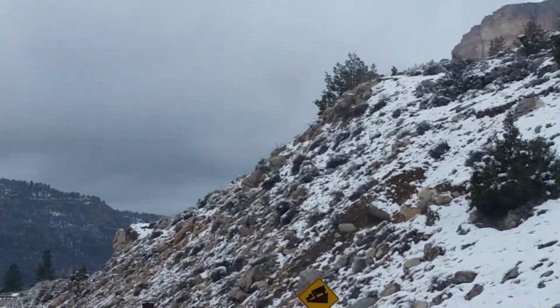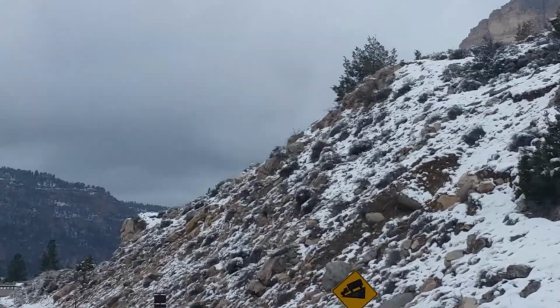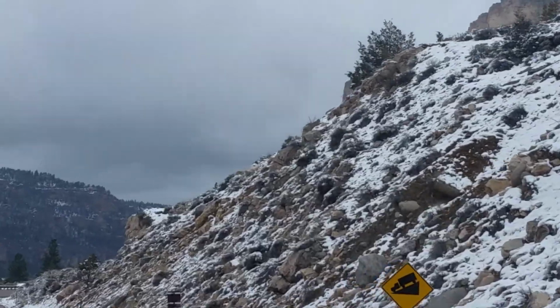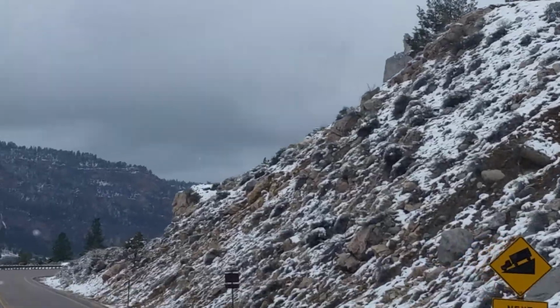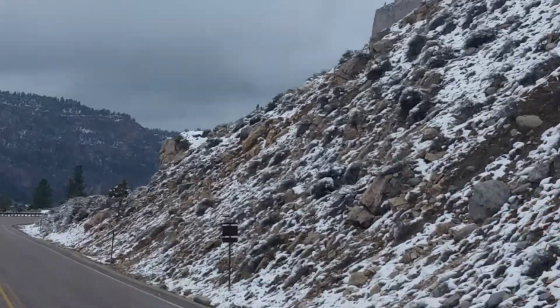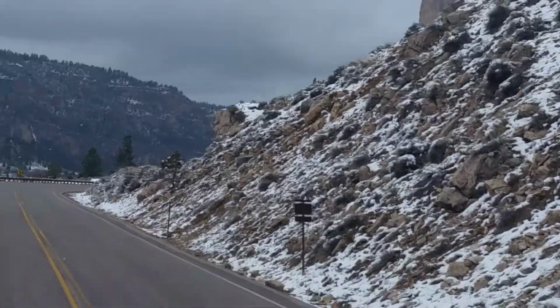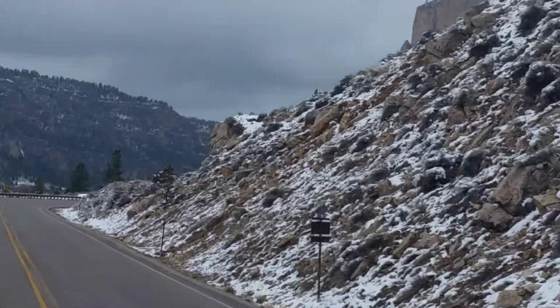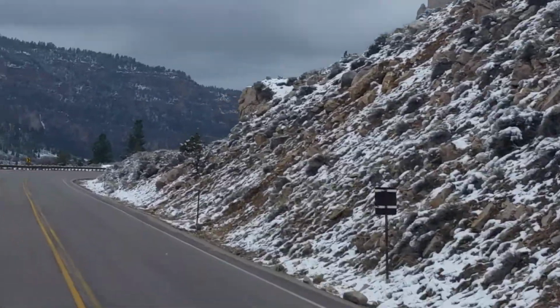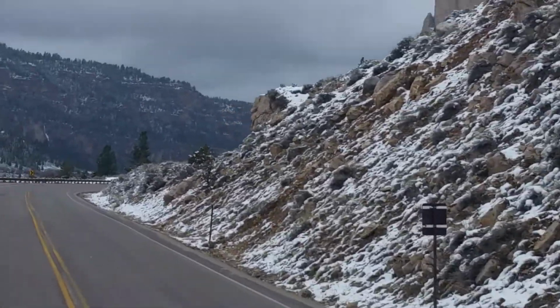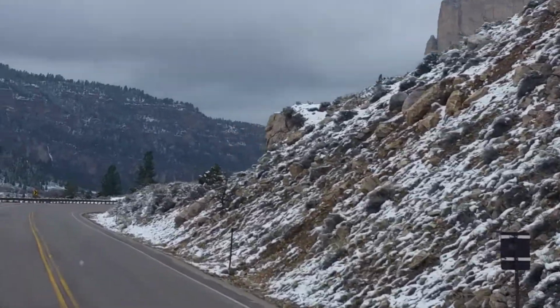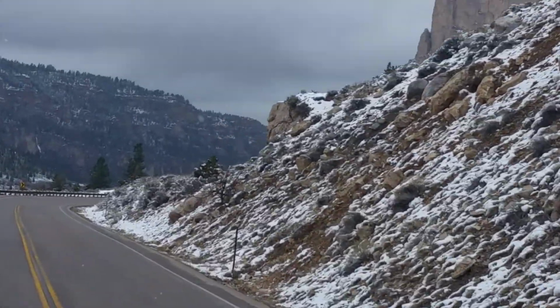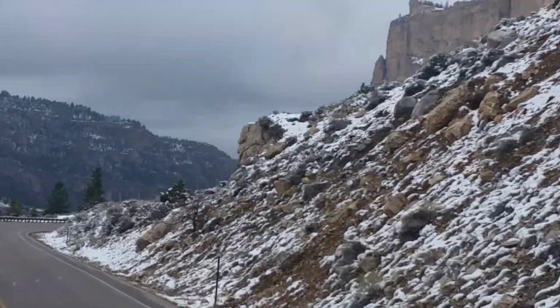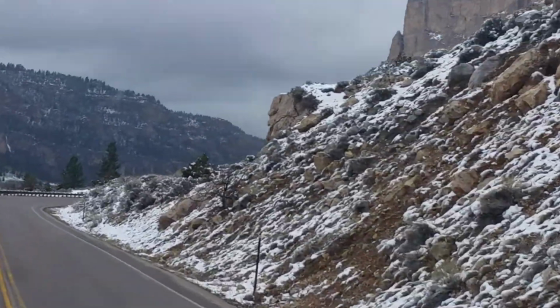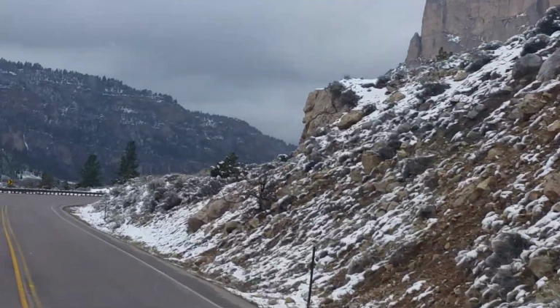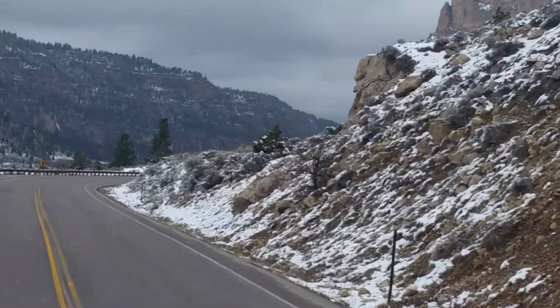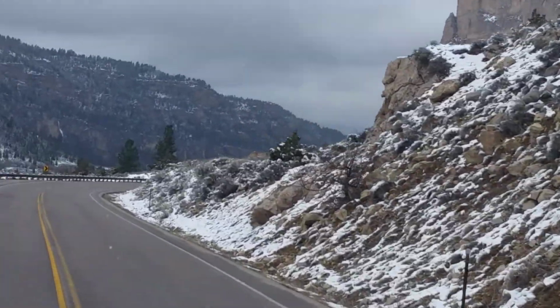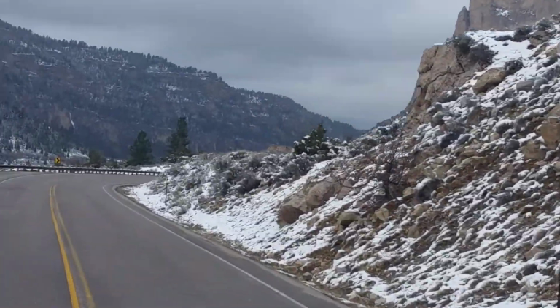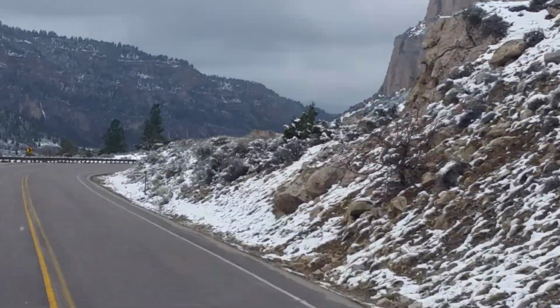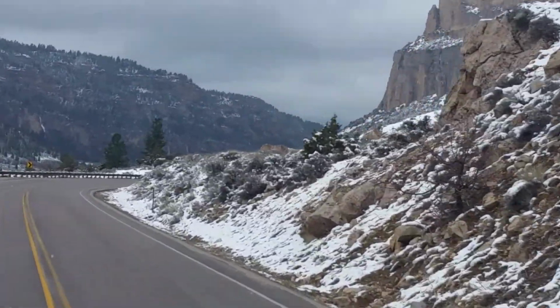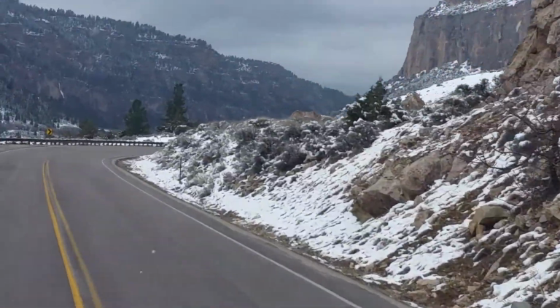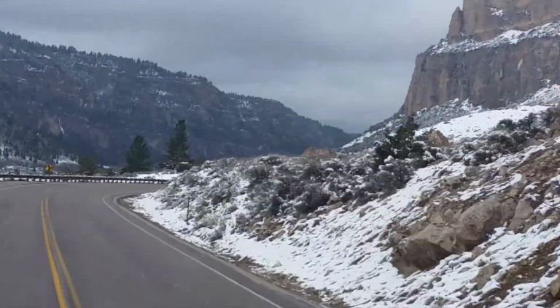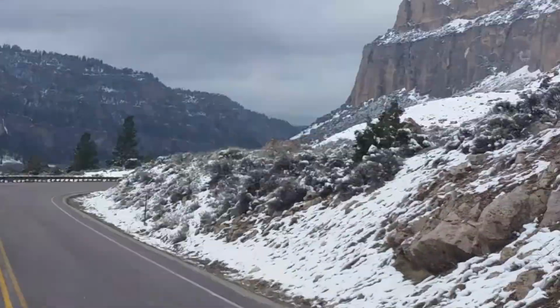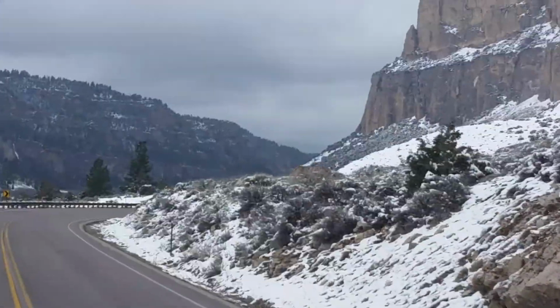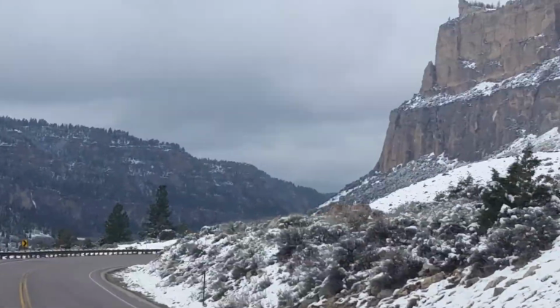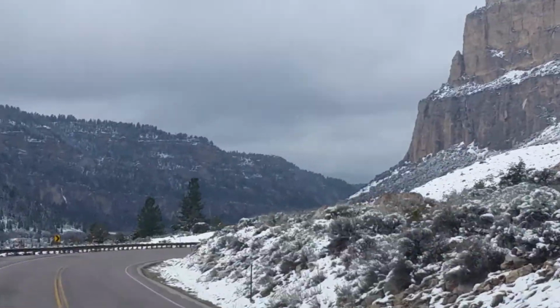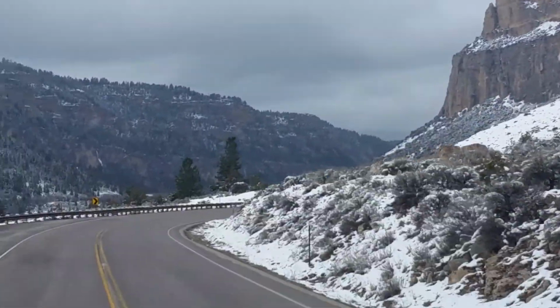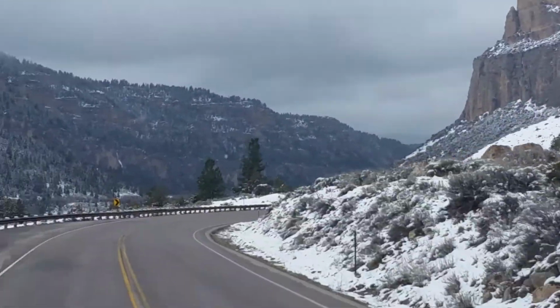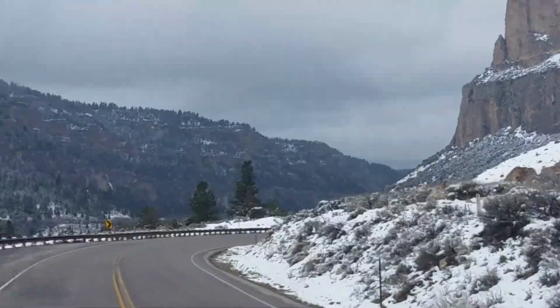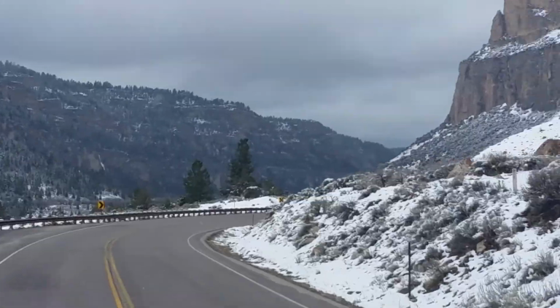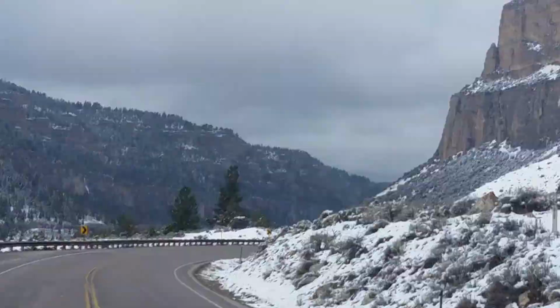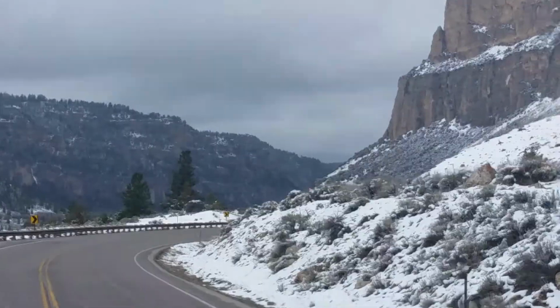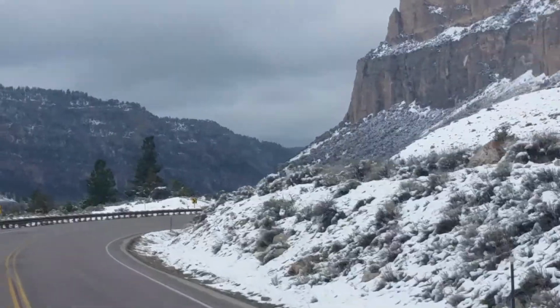I cannot believe how nice this area is, and you never hear about it in Canada. As a matter of fact, you don't hear about it in the States very often either.